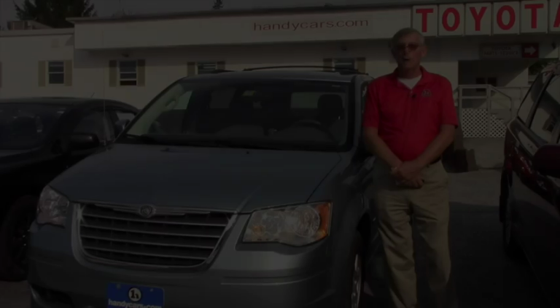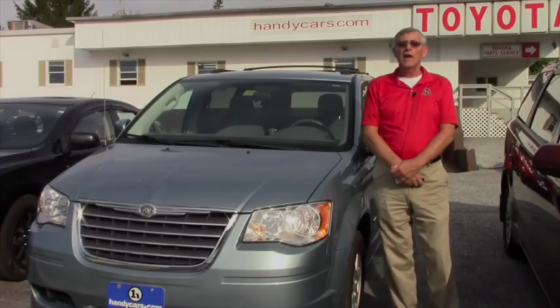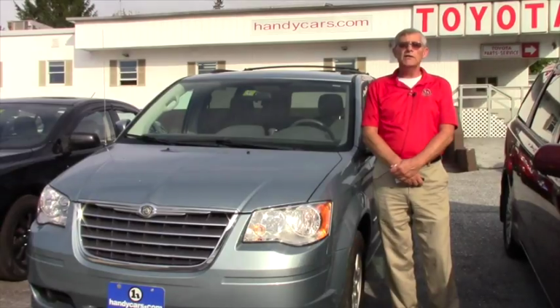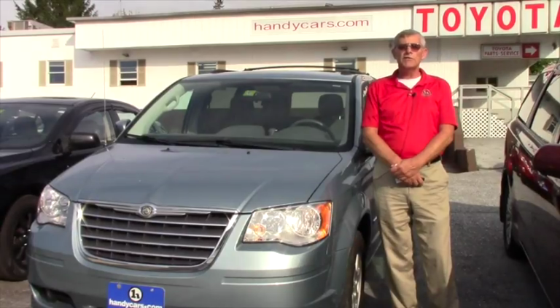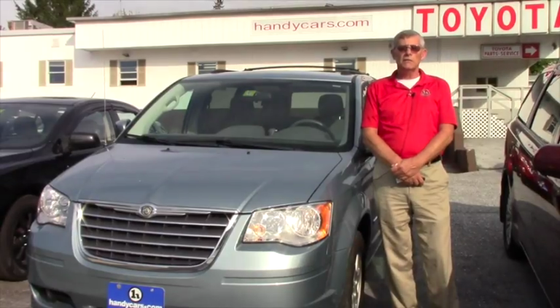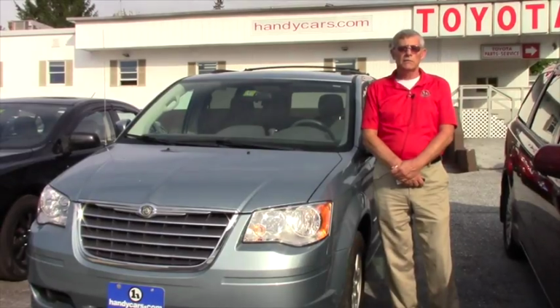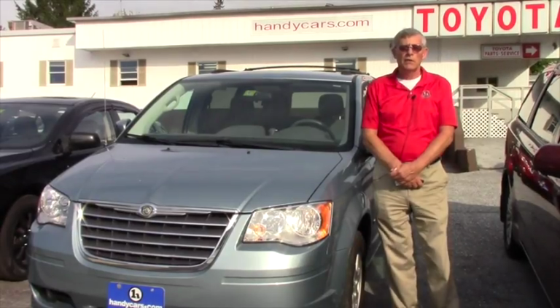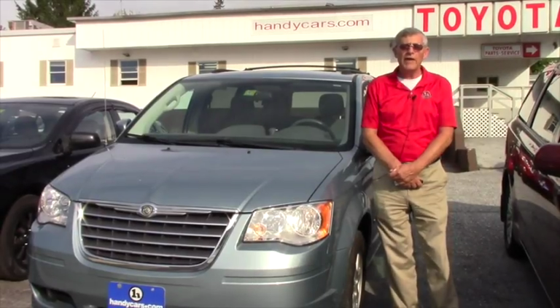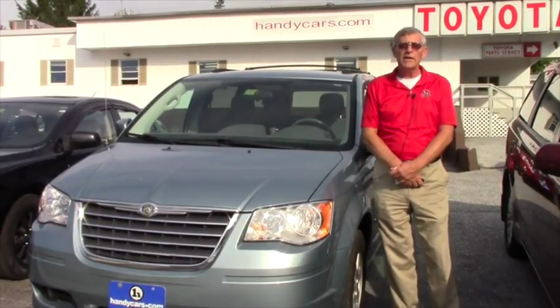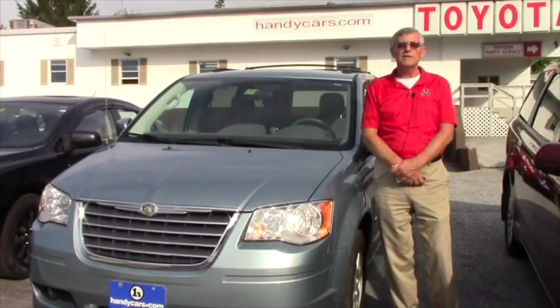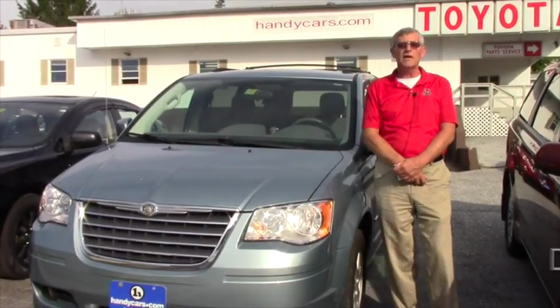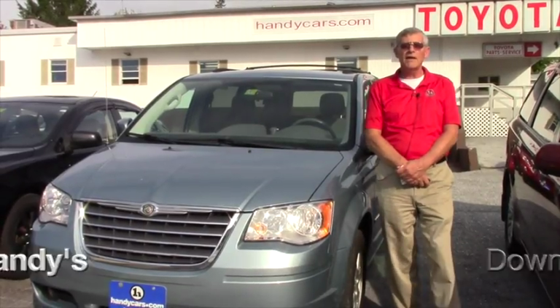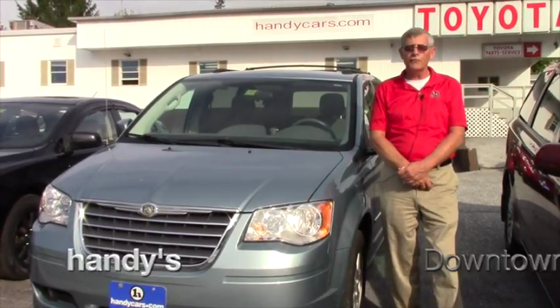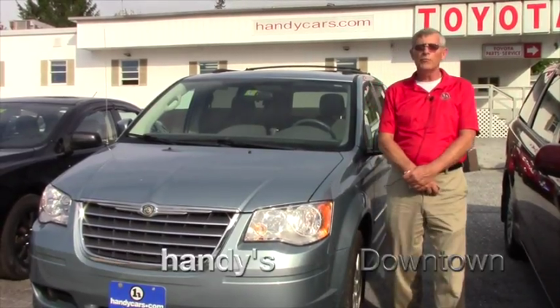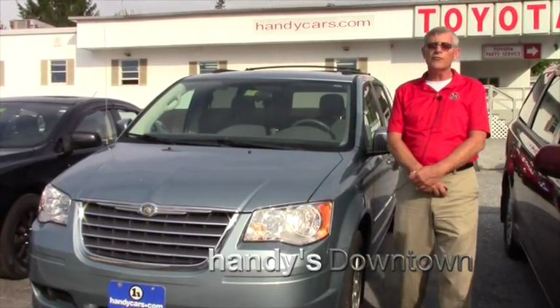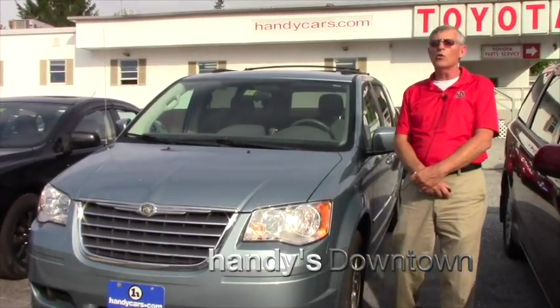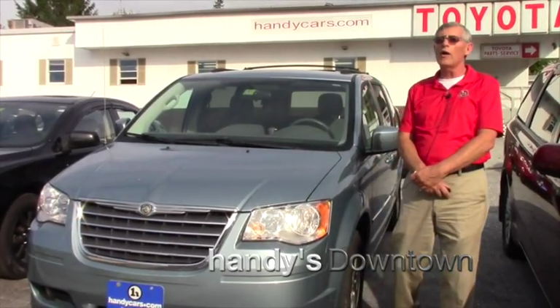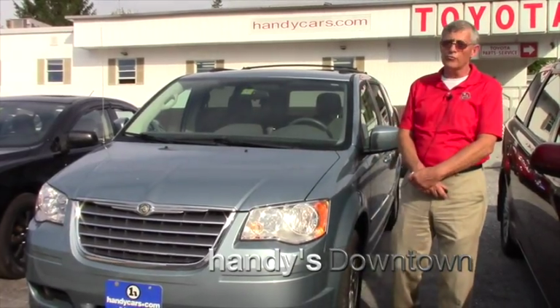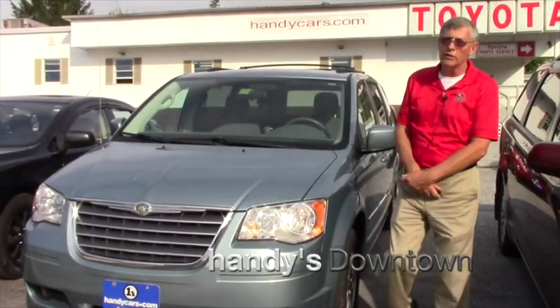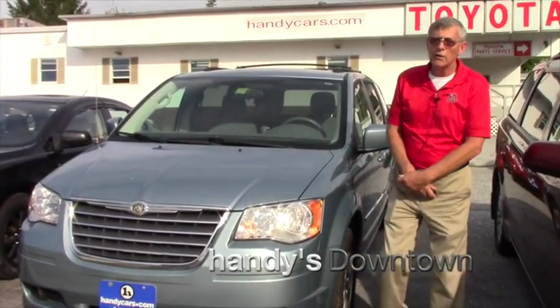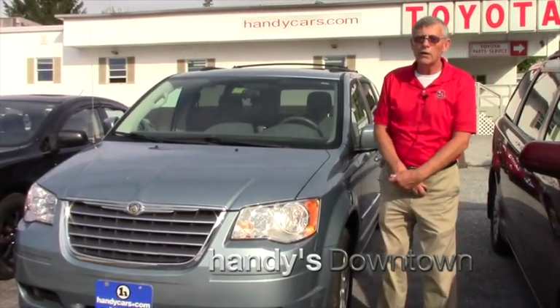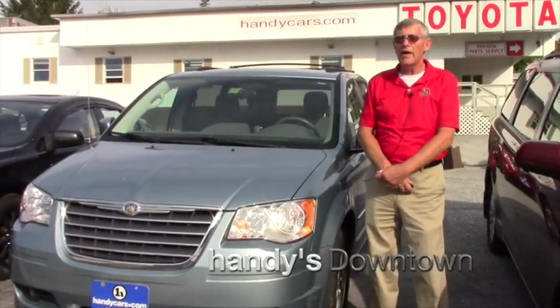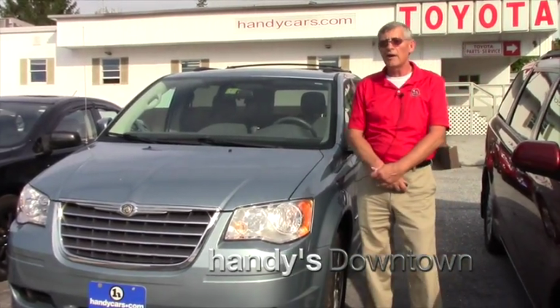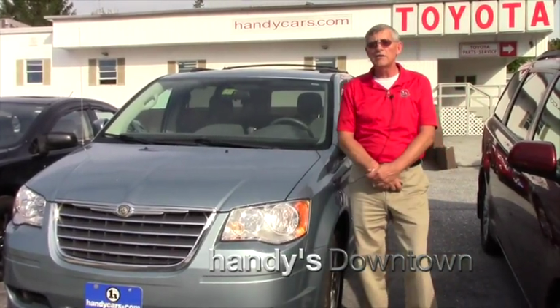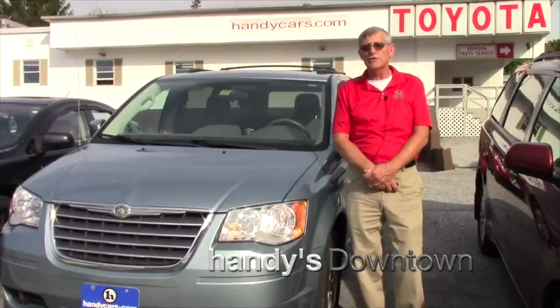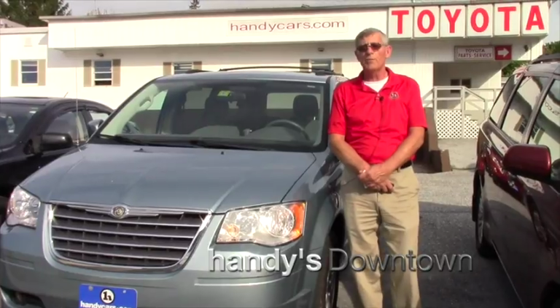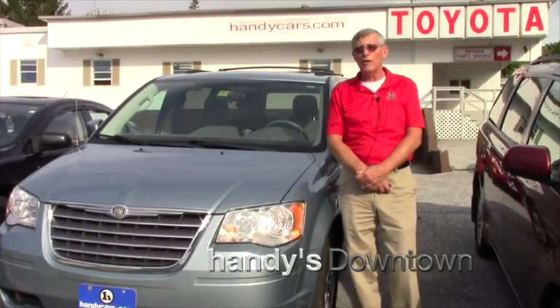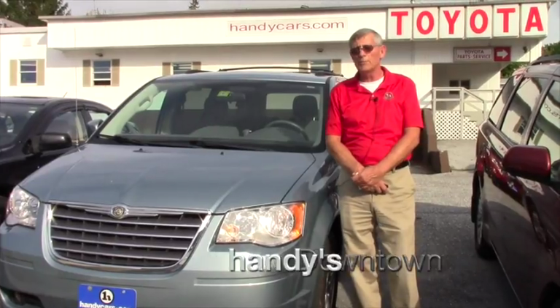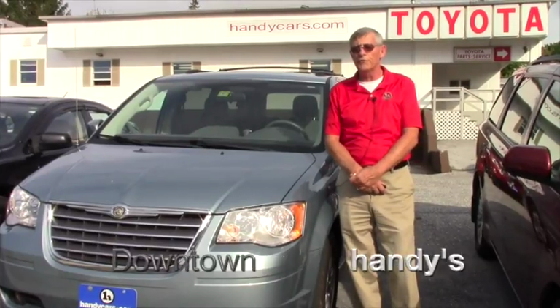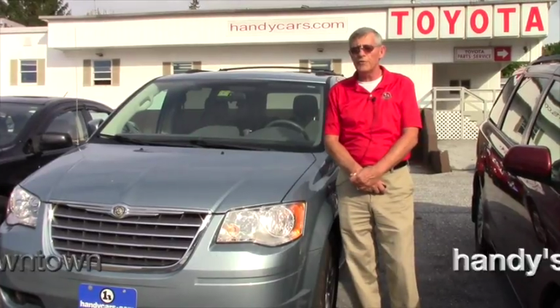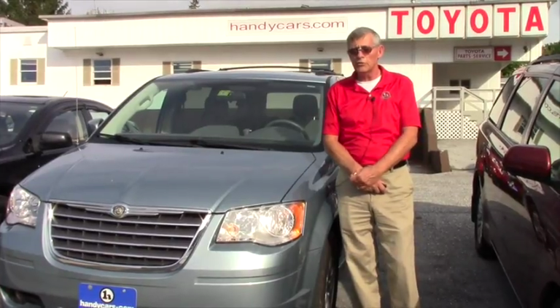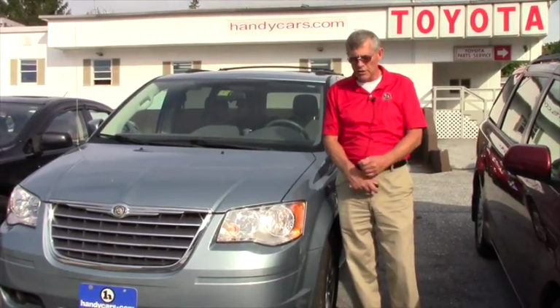Hey Lisa, Mike at Handys. Thank you very much for inquiring at our dealership about a couple of the vehicles here.